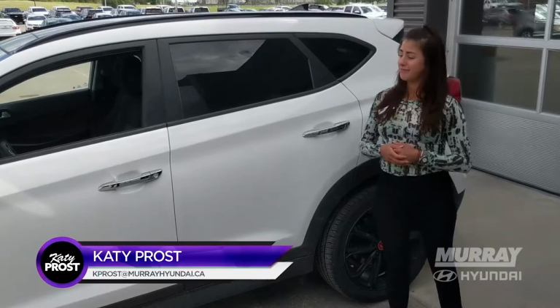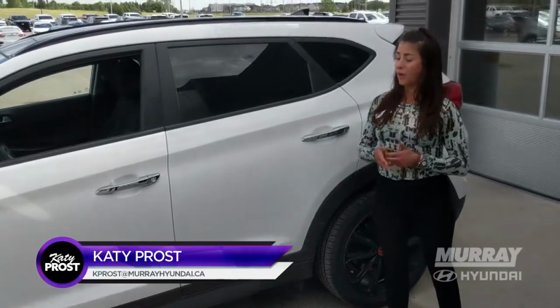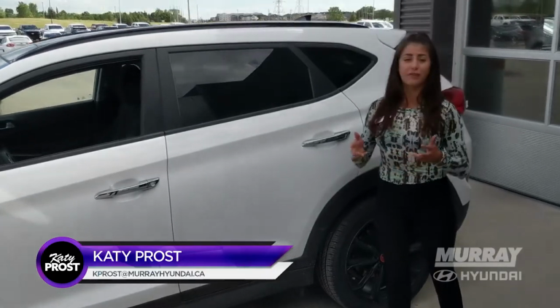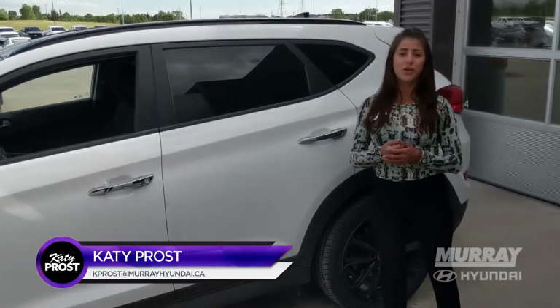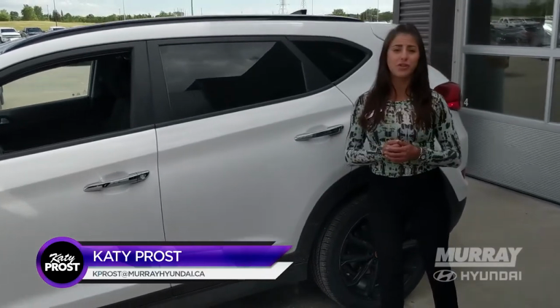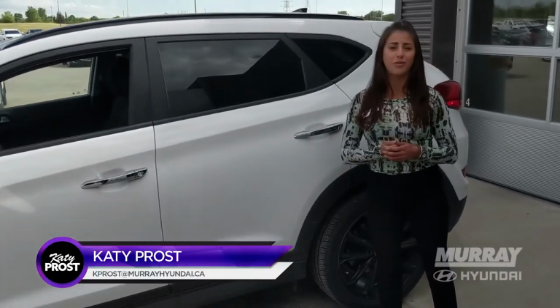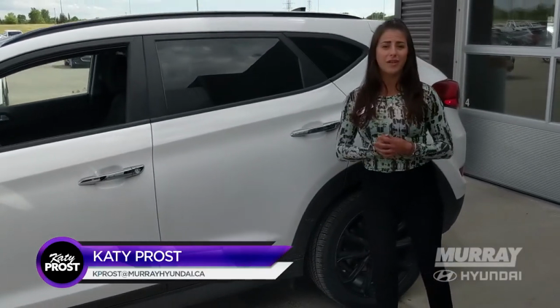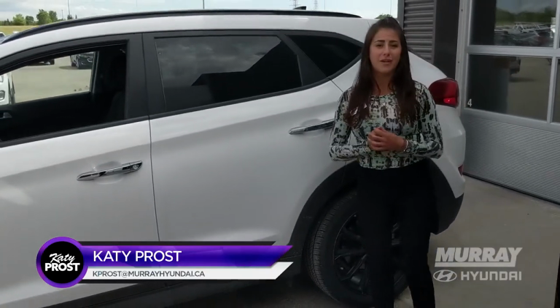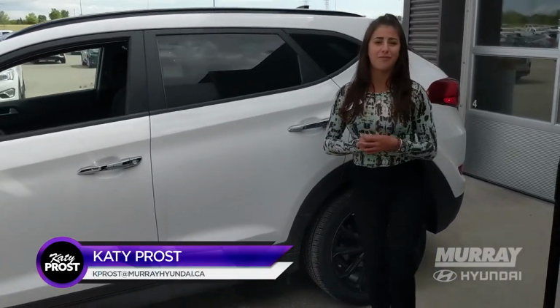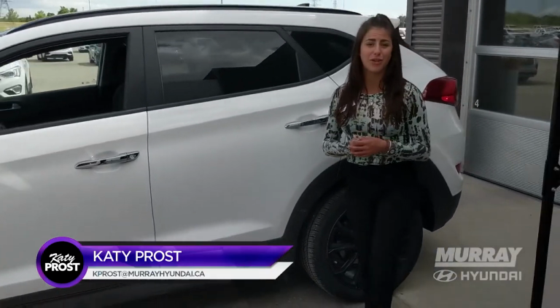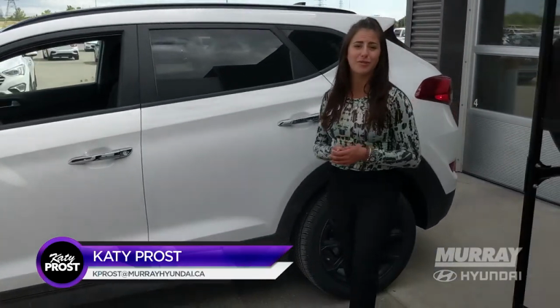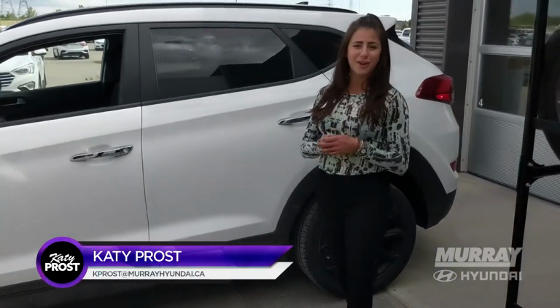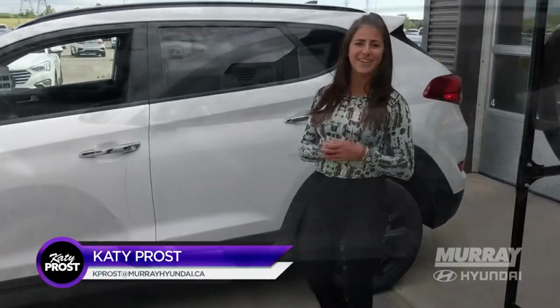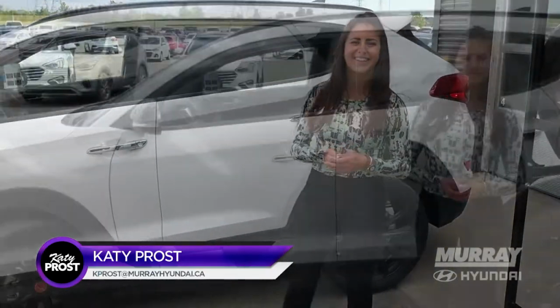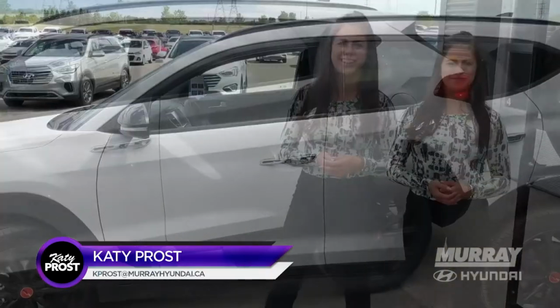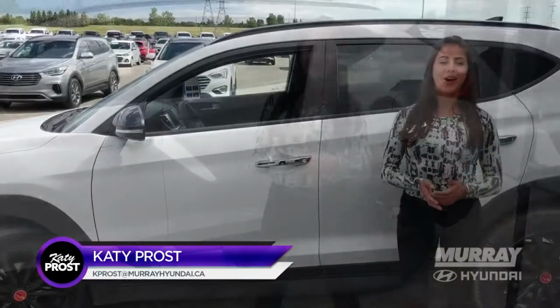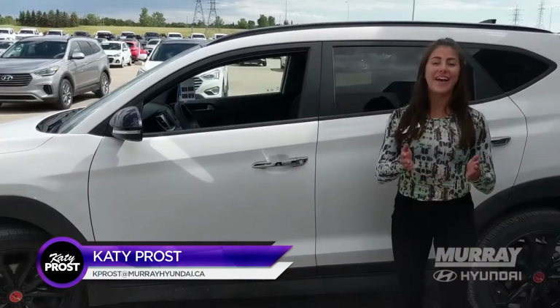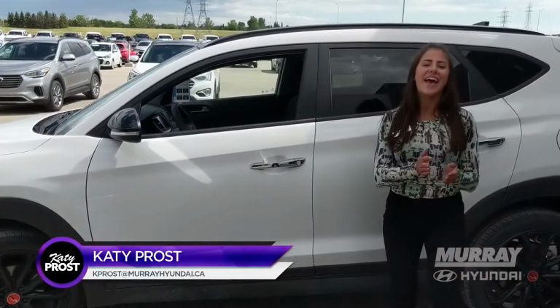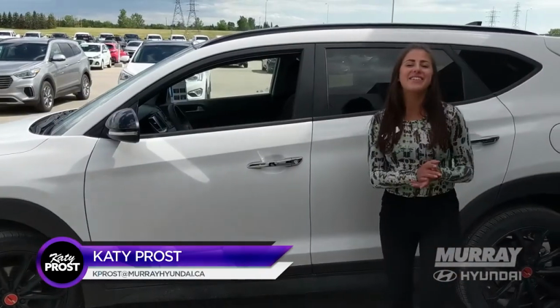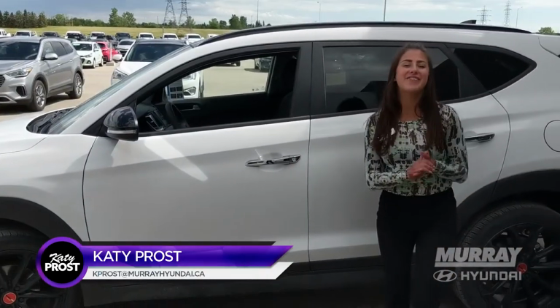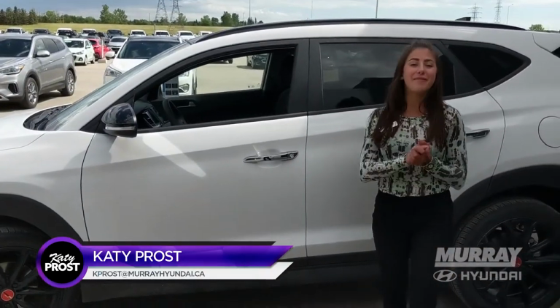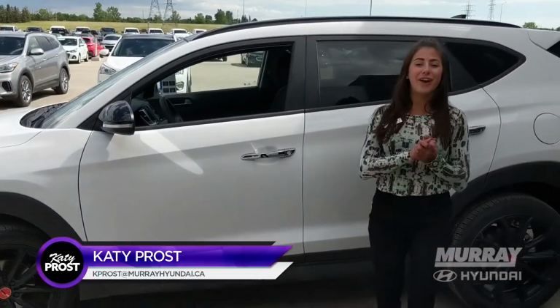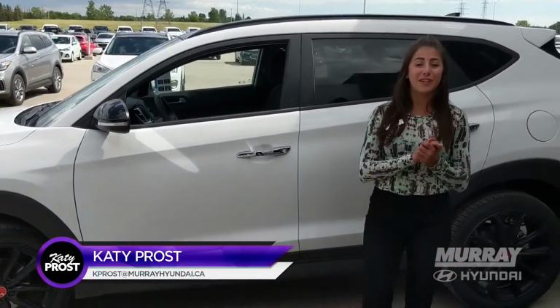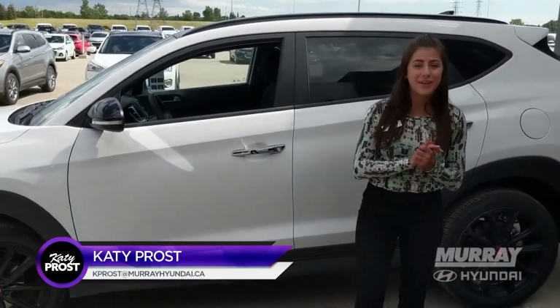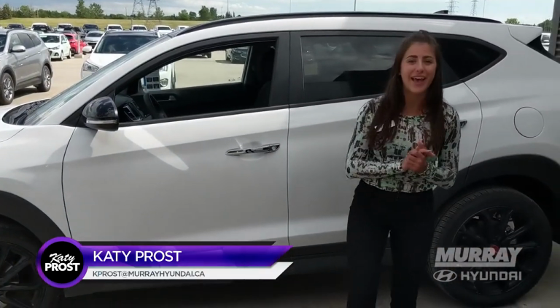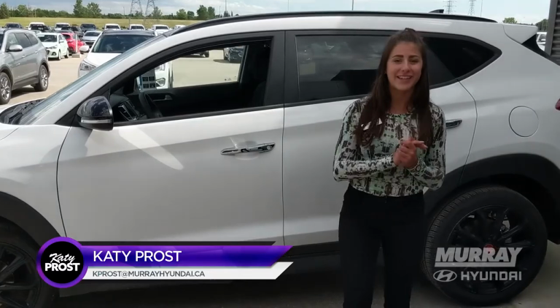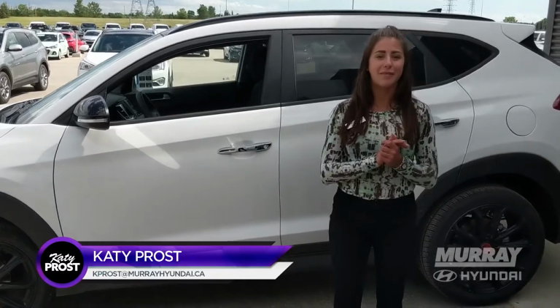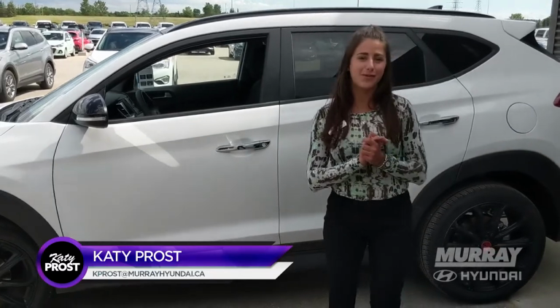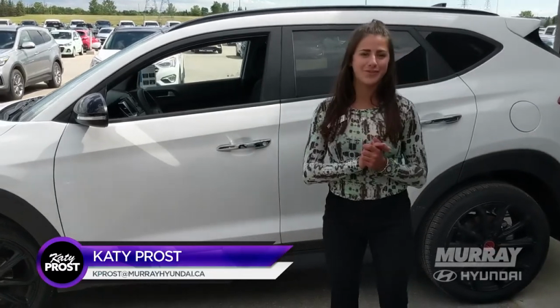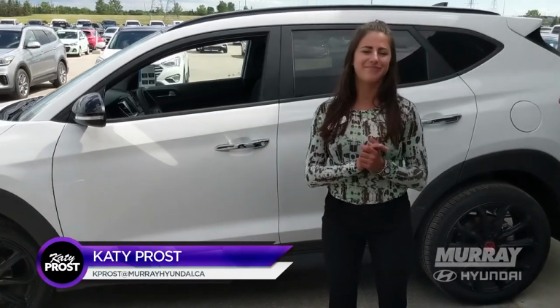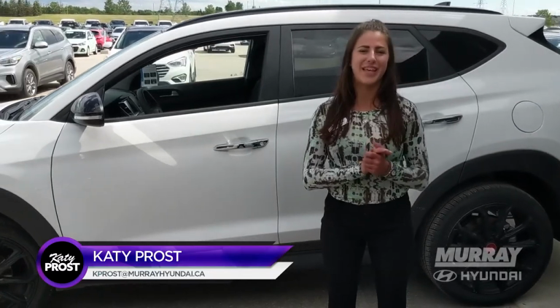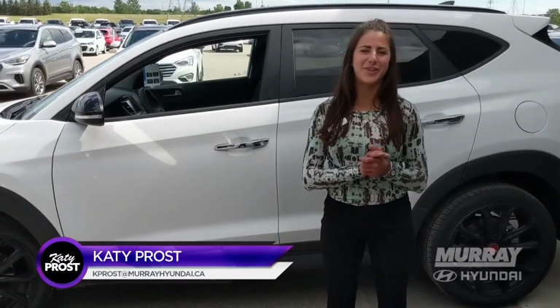I would love to show it to you. Thank you so much for watching, and find me on Facebook at Katie Prosser.